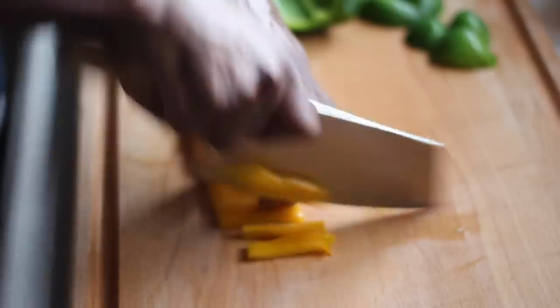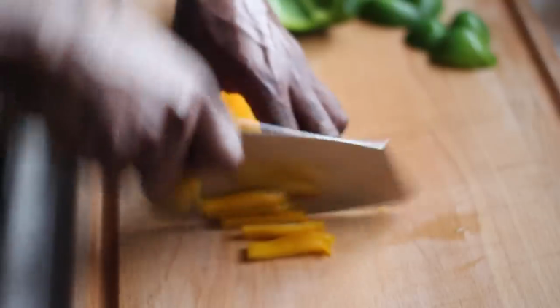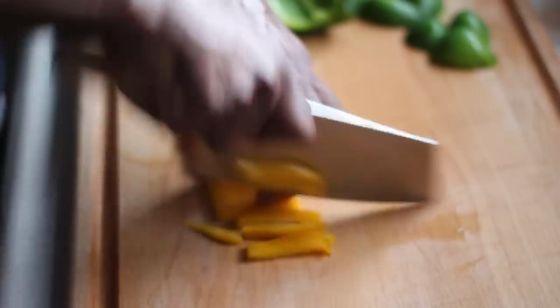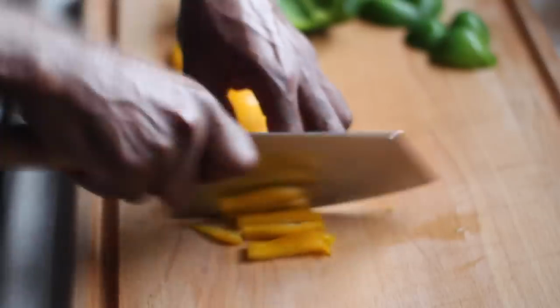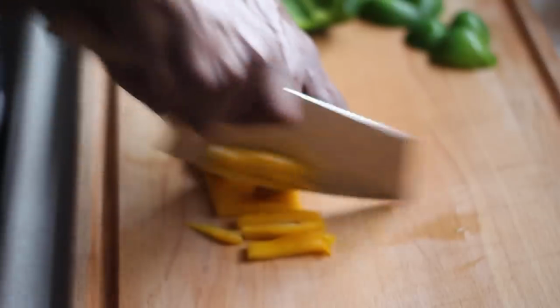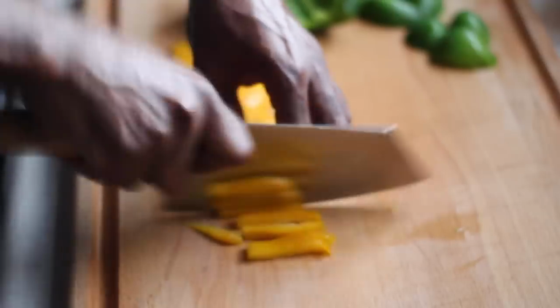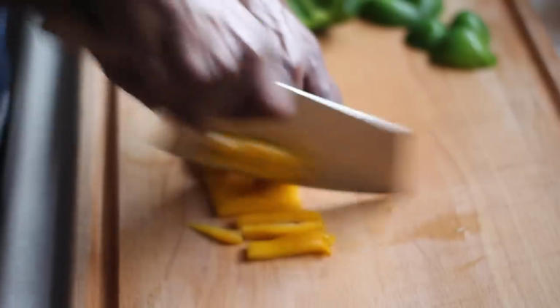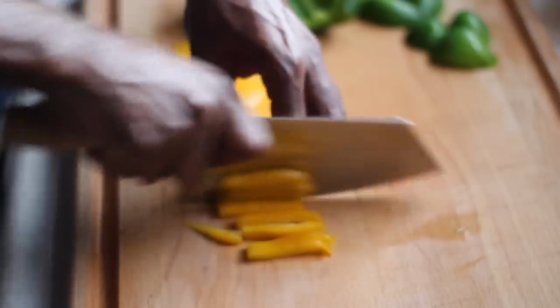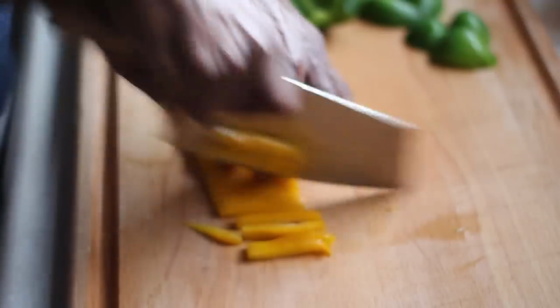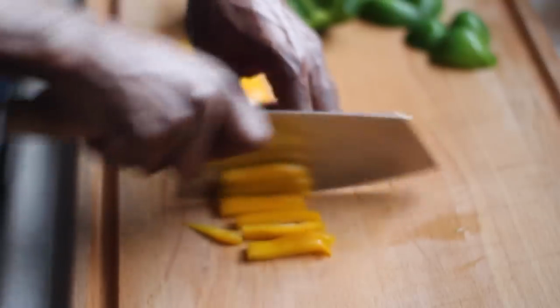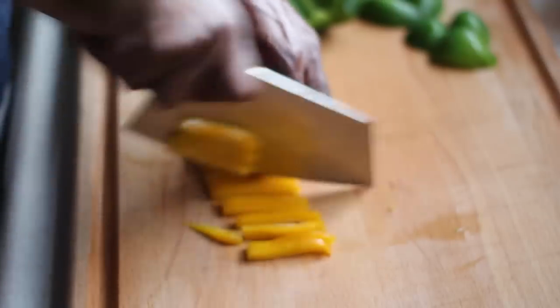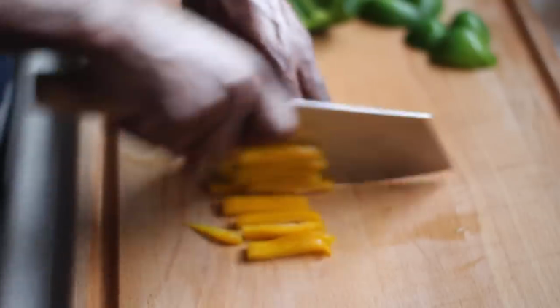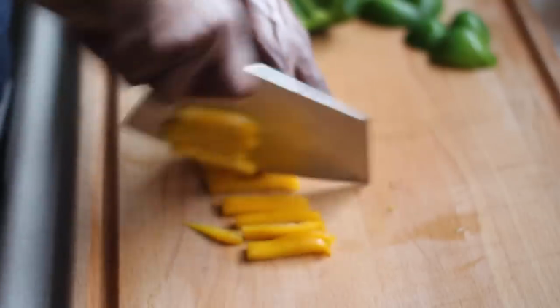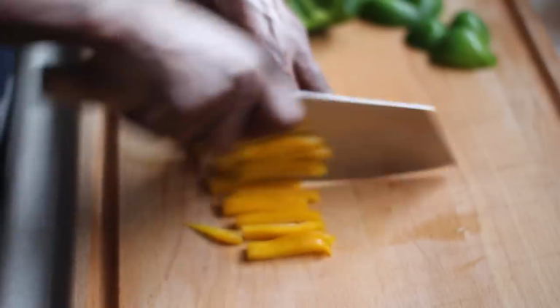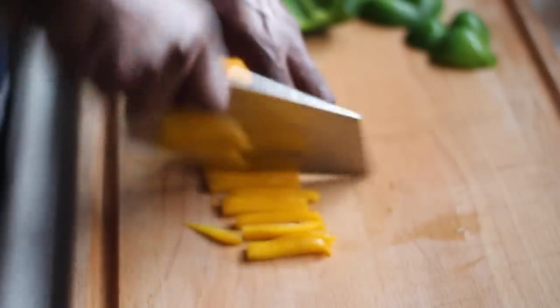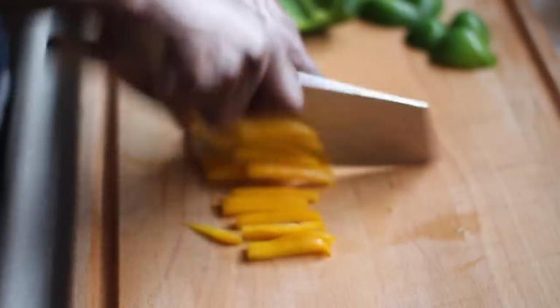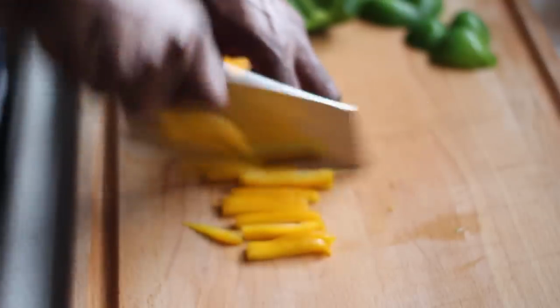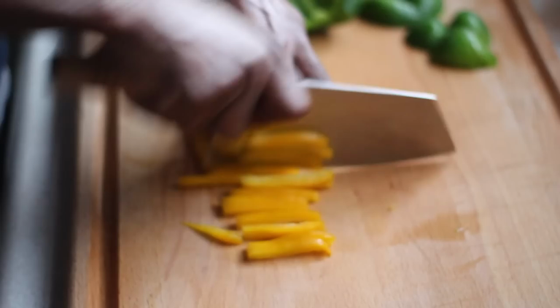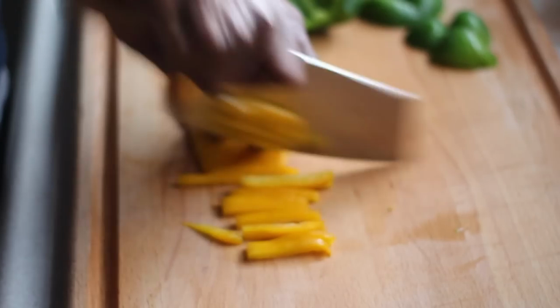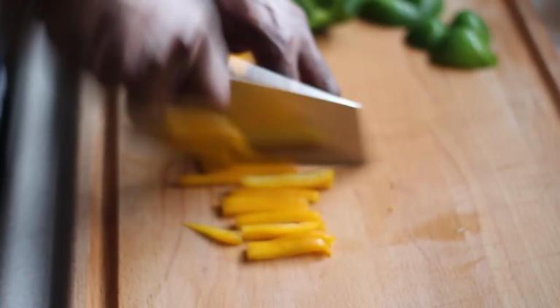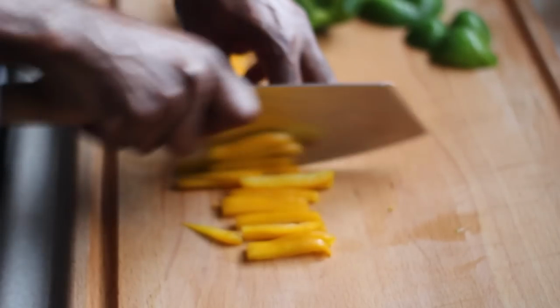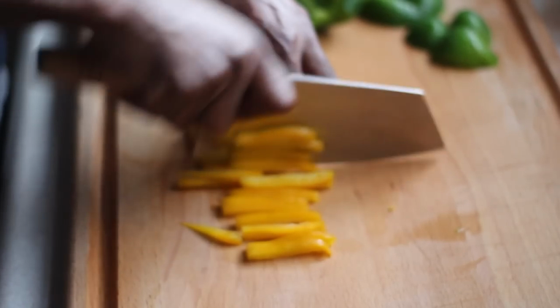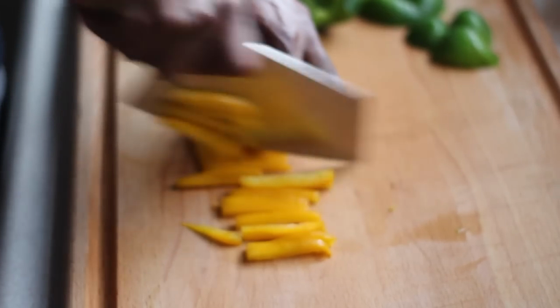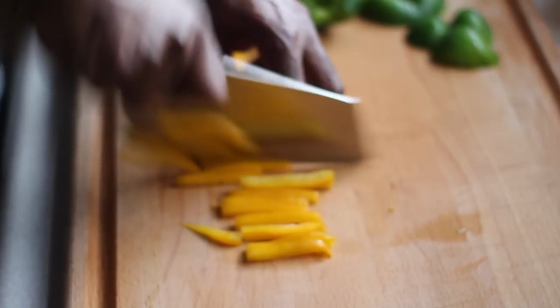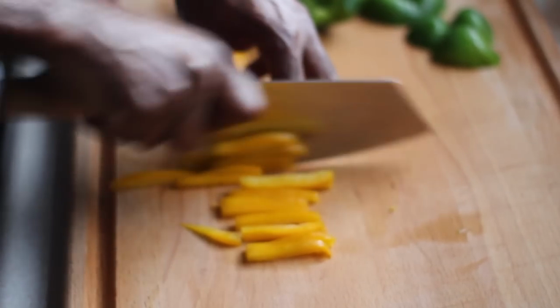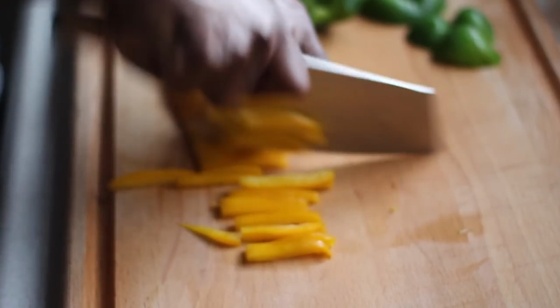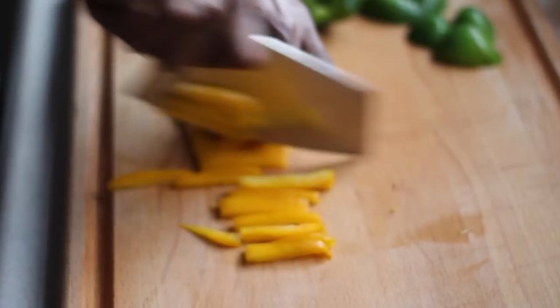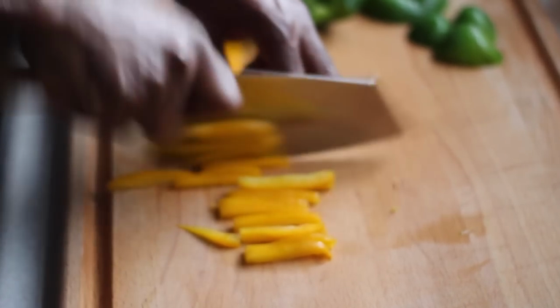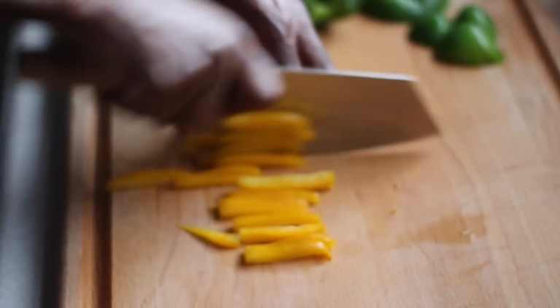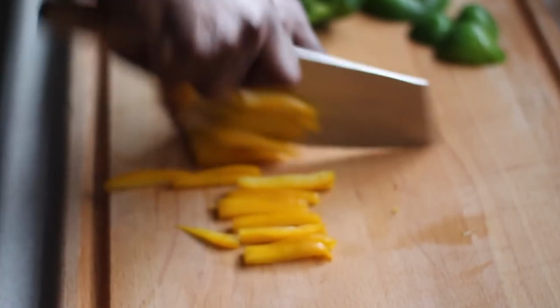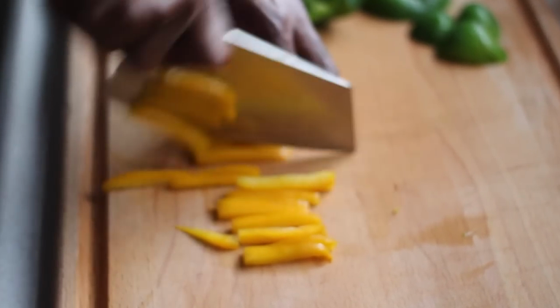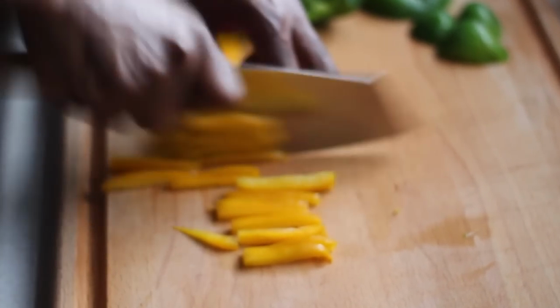The first thing we have here is some bell peppers. I'm just going to cut those into nice julienne strips.